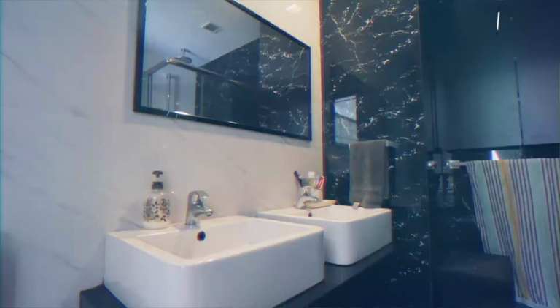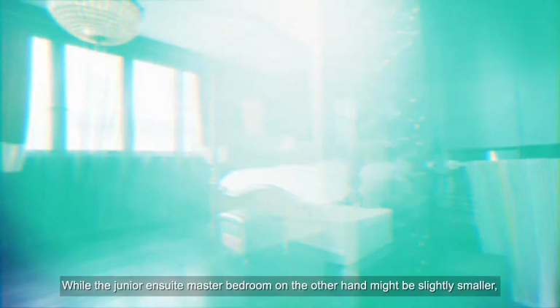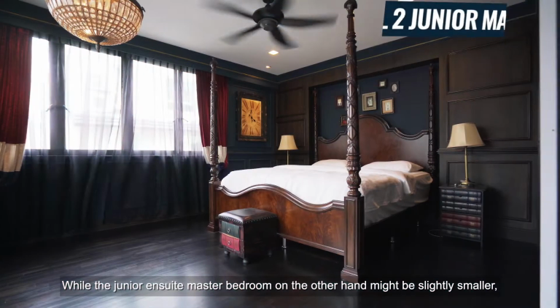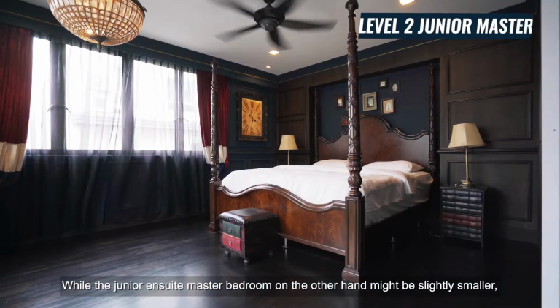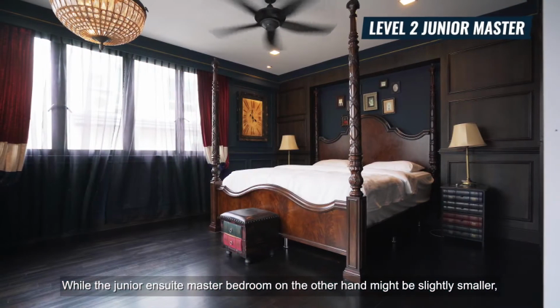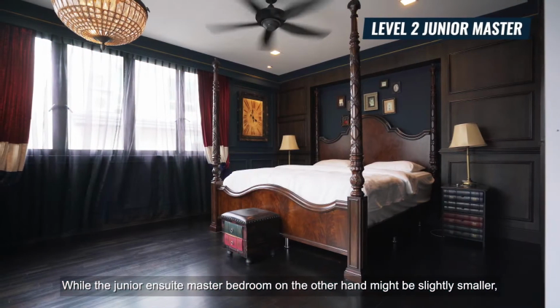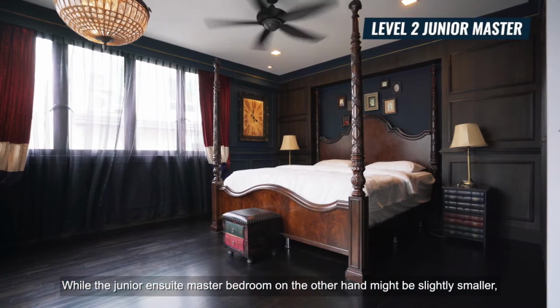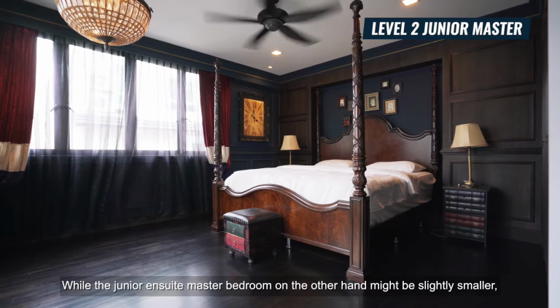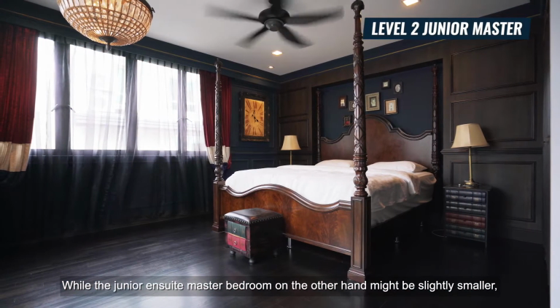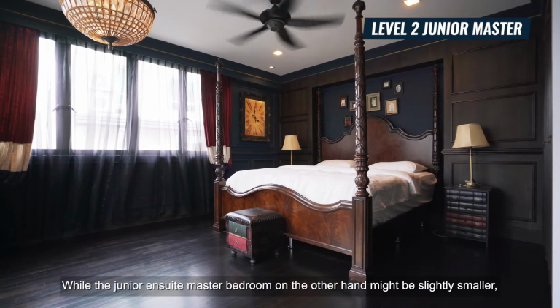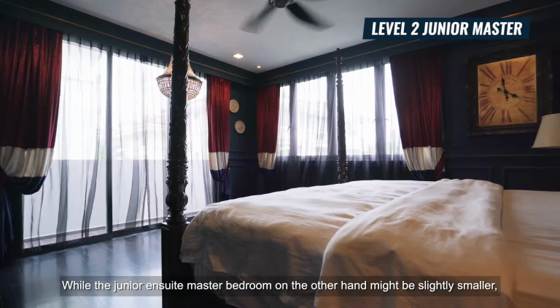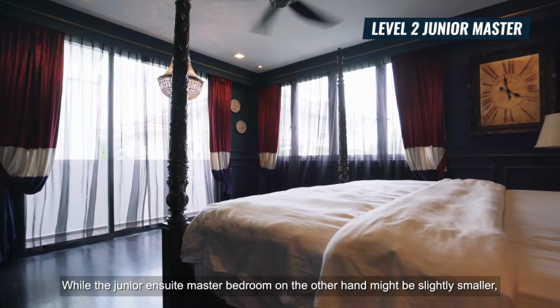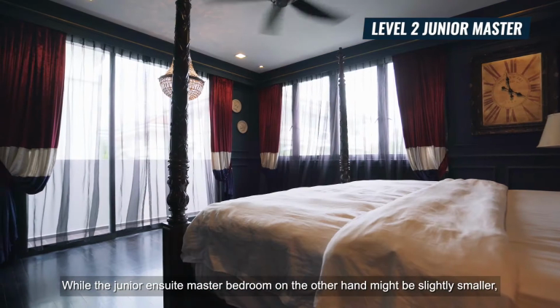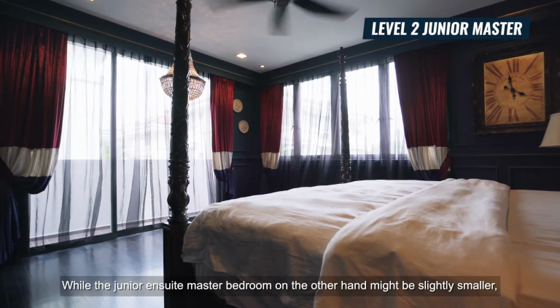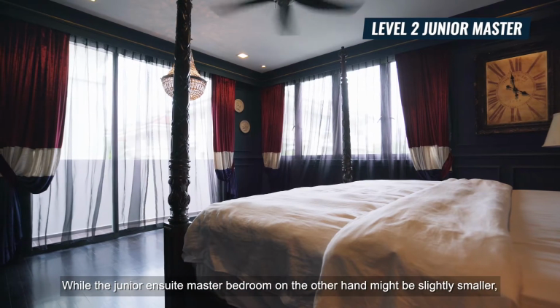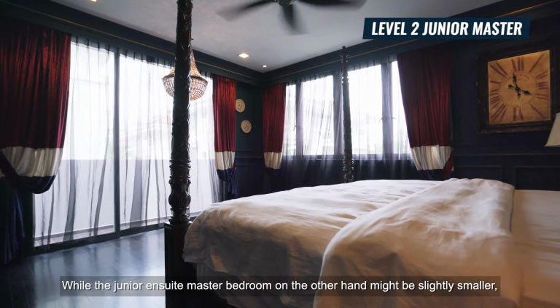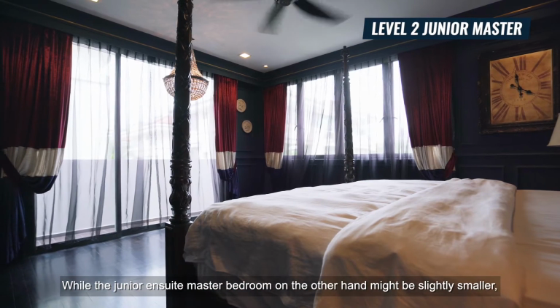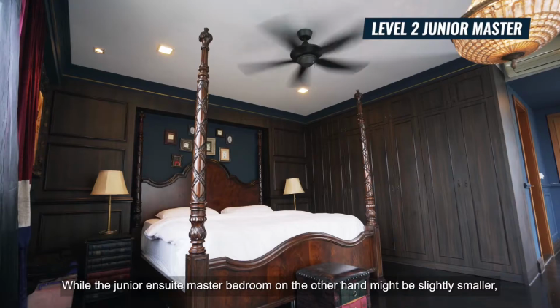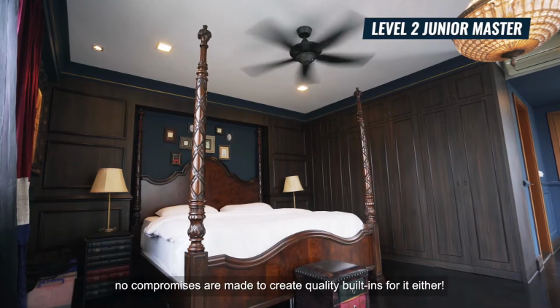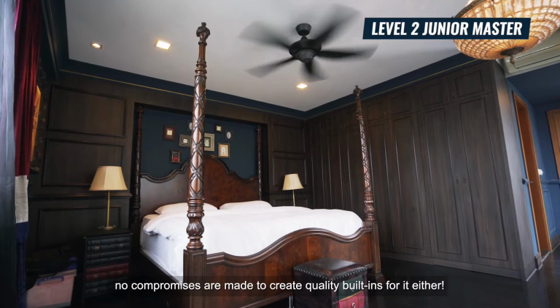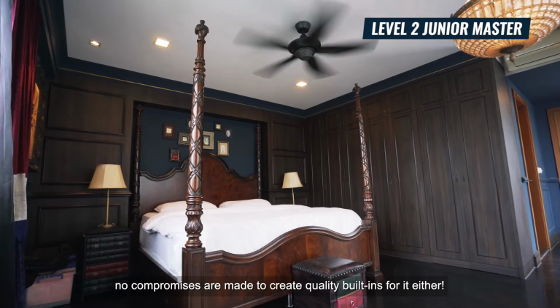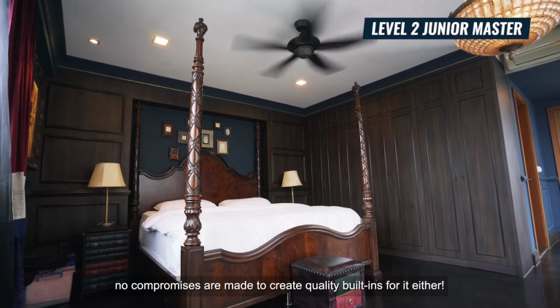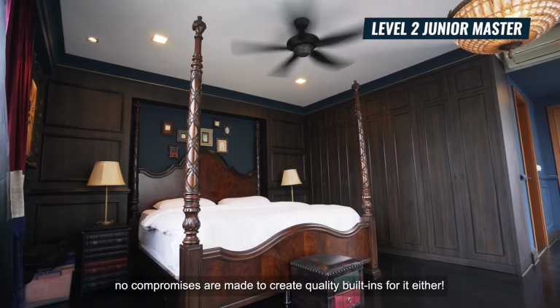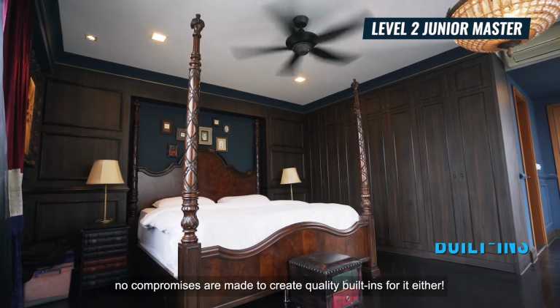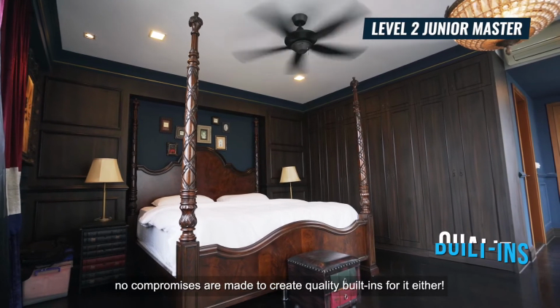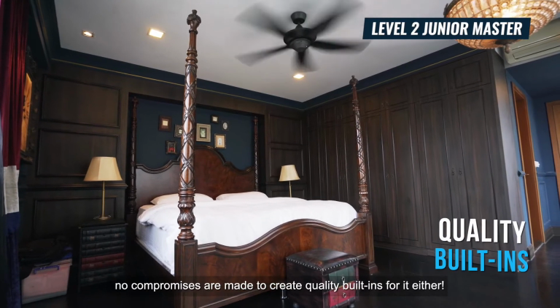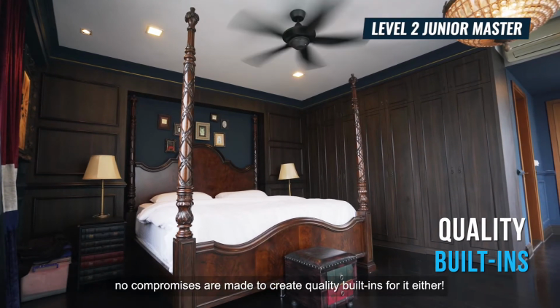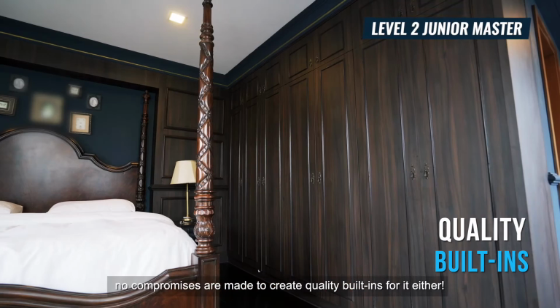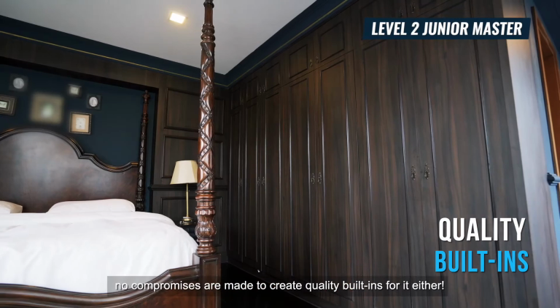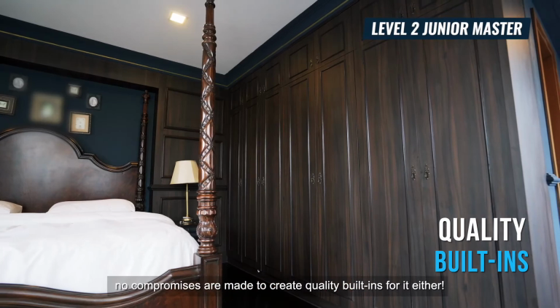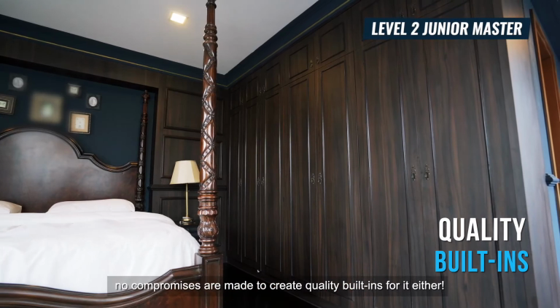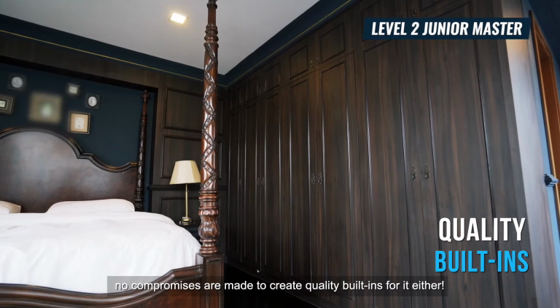While the junior ensuite master bedroom on the other hand may be slightly smaller, no compromises are made to create quality built-ins for it either.